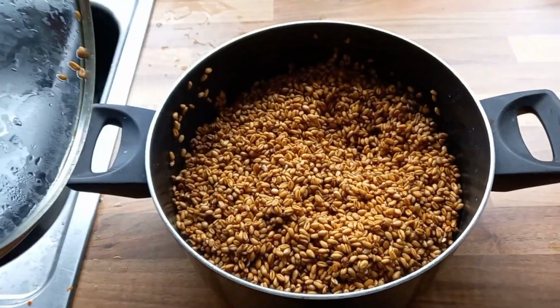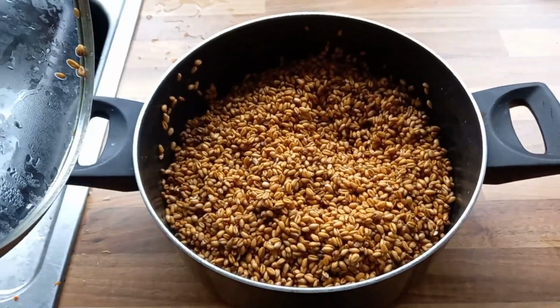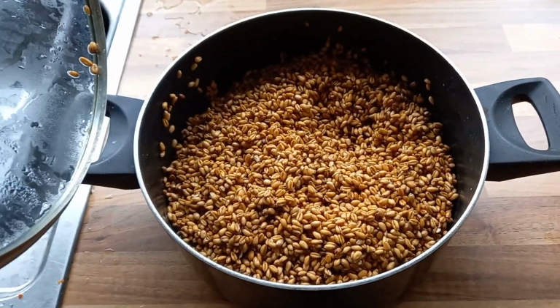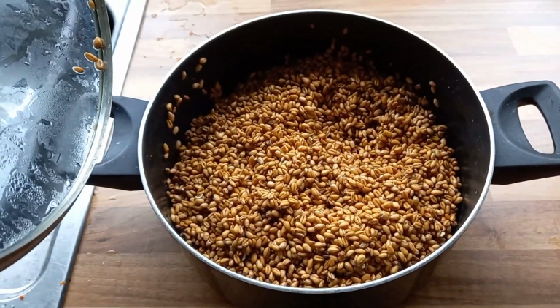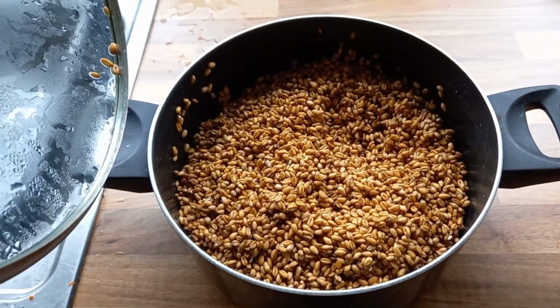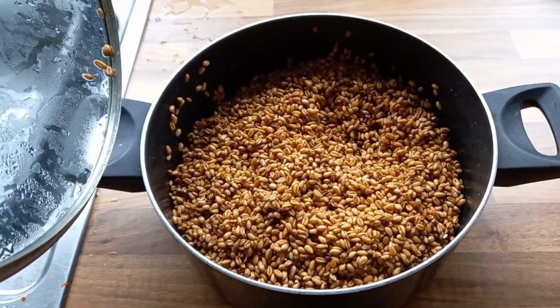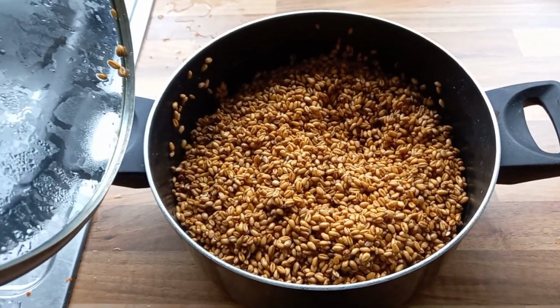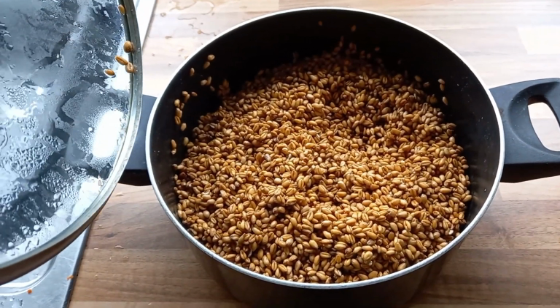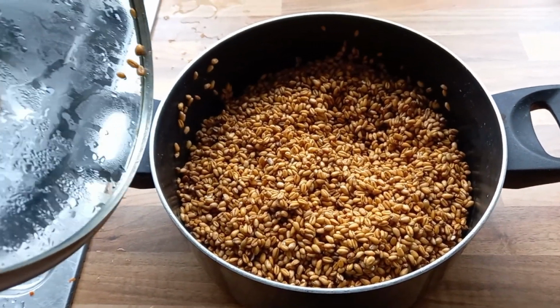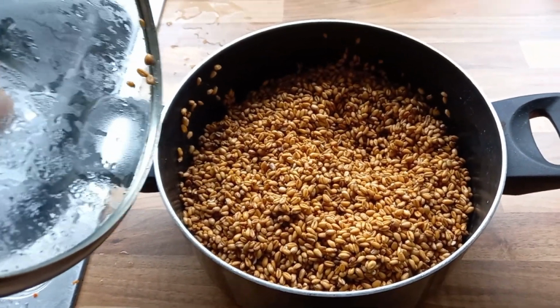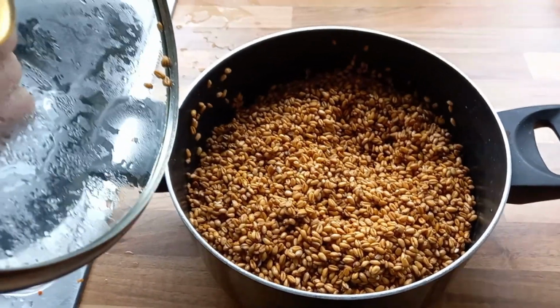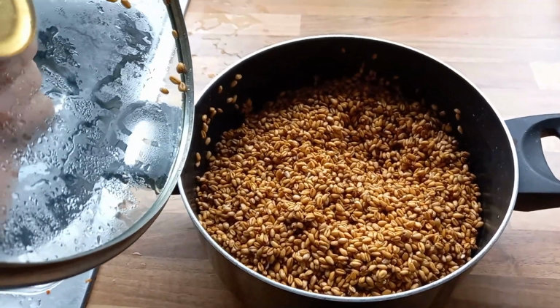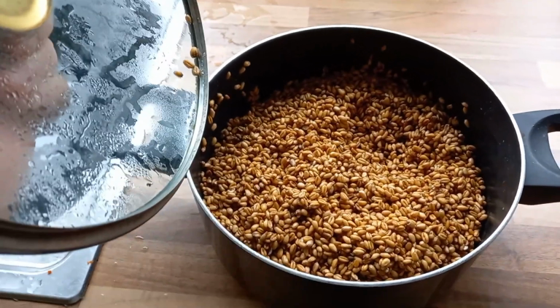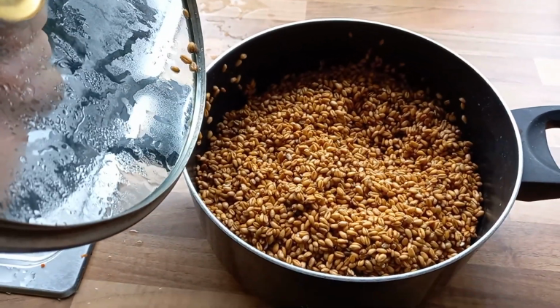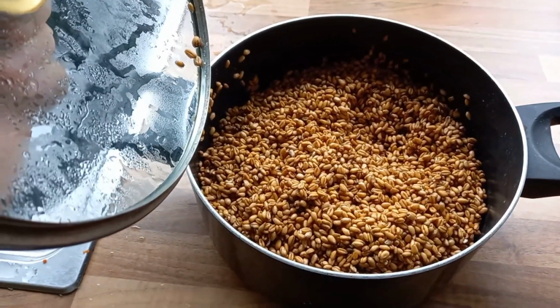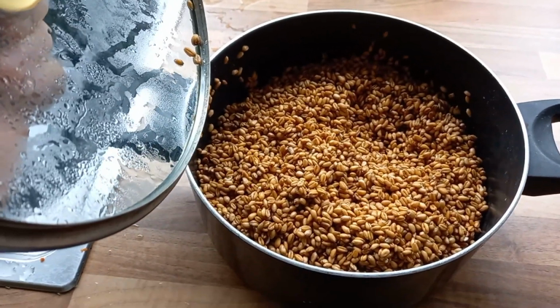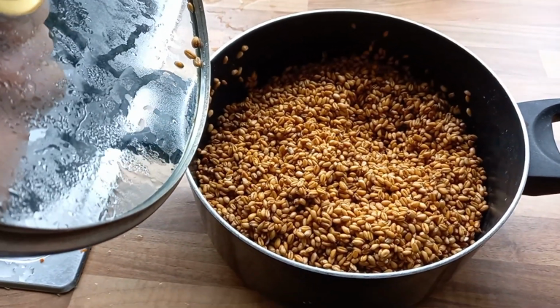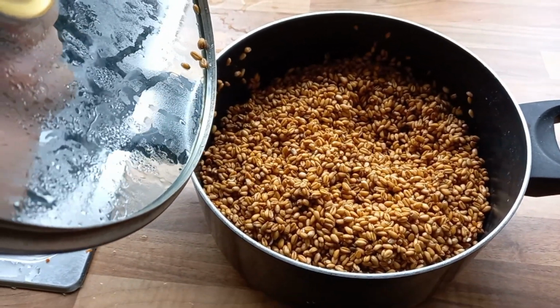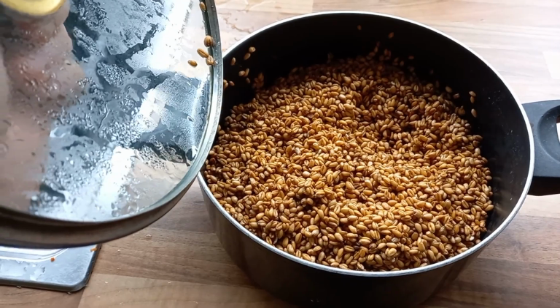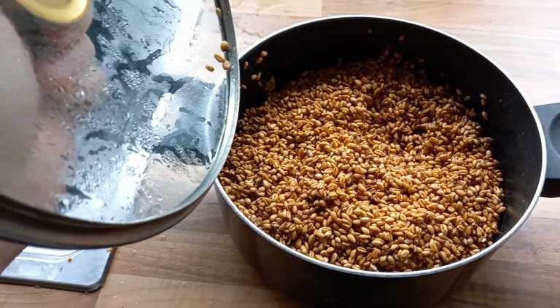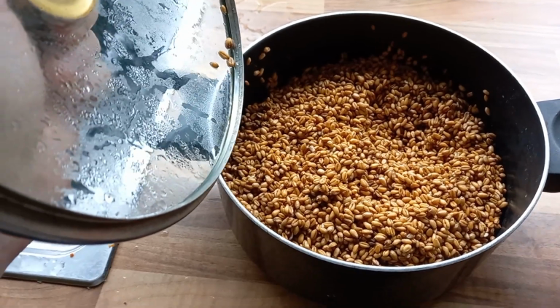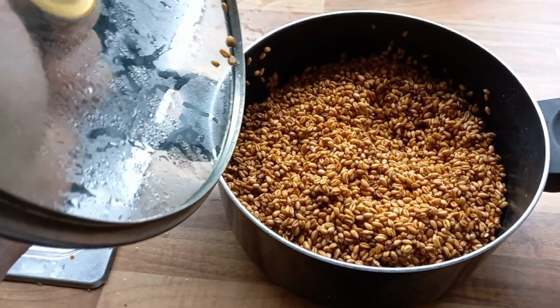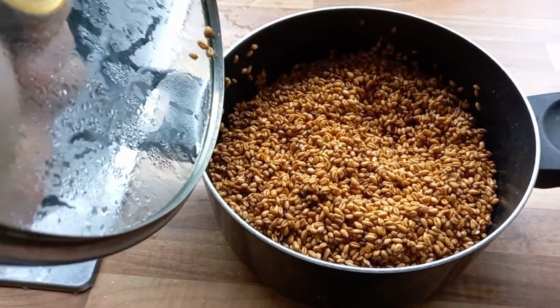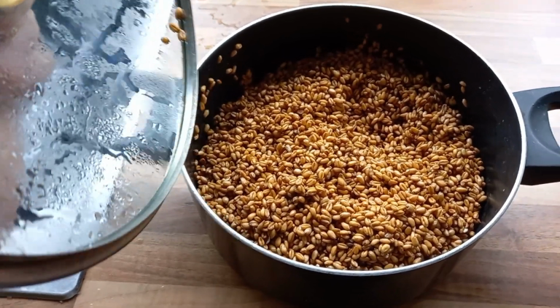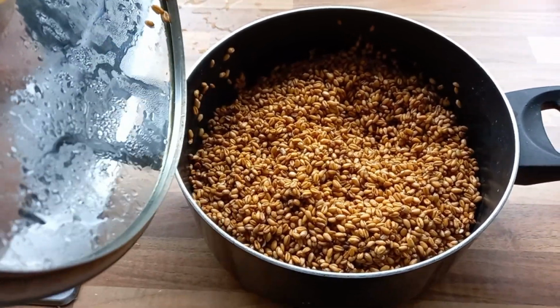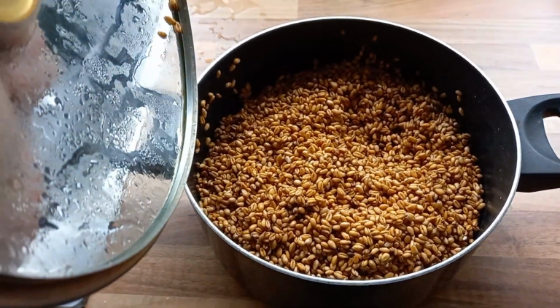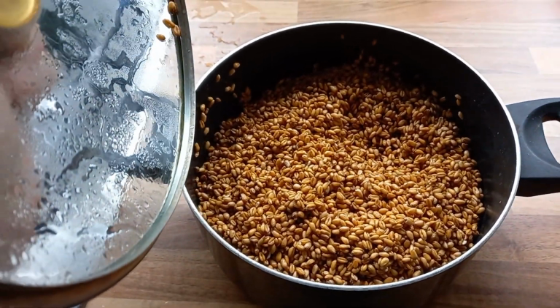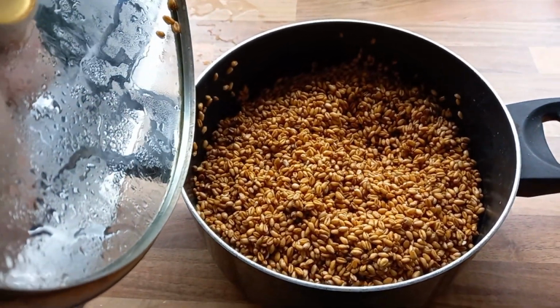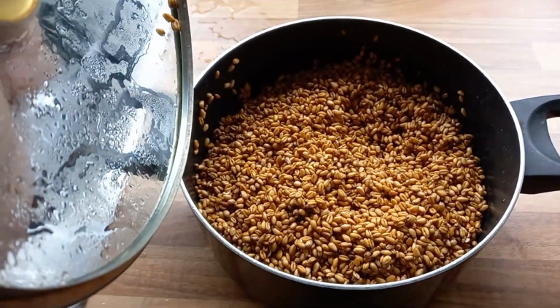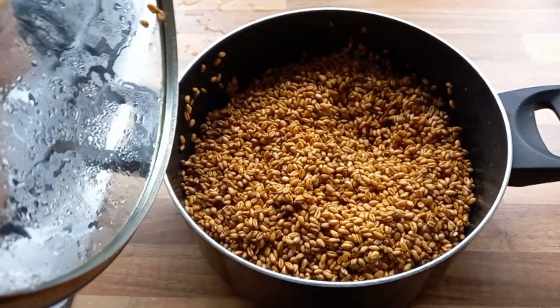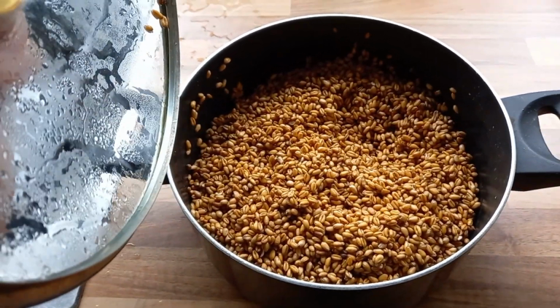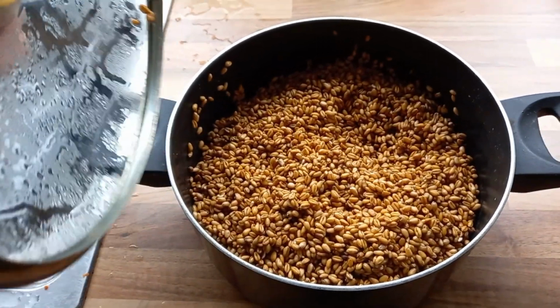Step one: I've got loads, but put a kilo of wheat grain to soak for 12 hours.